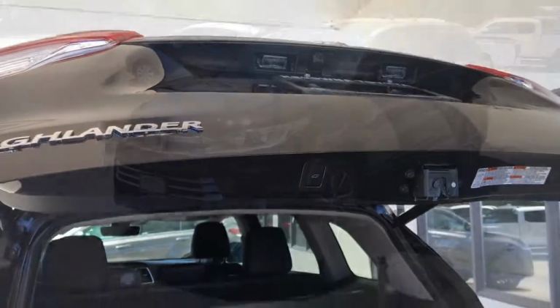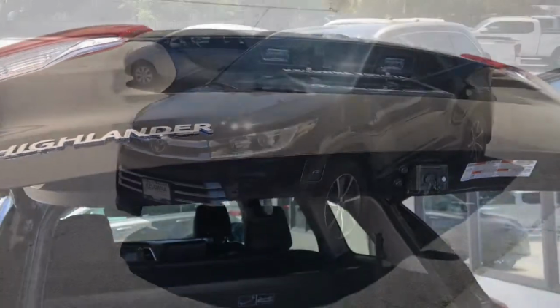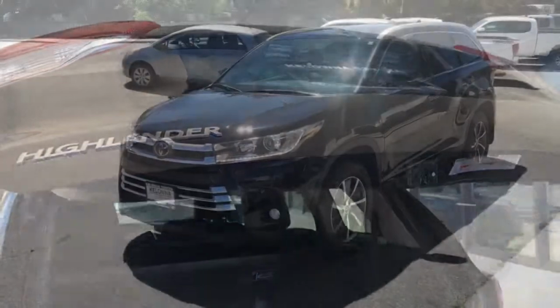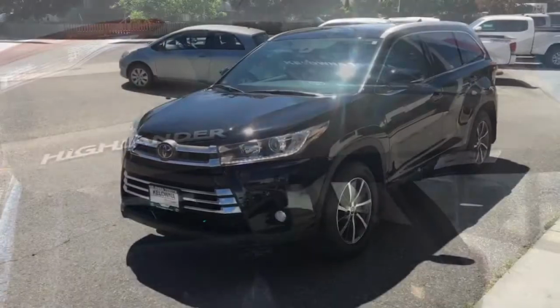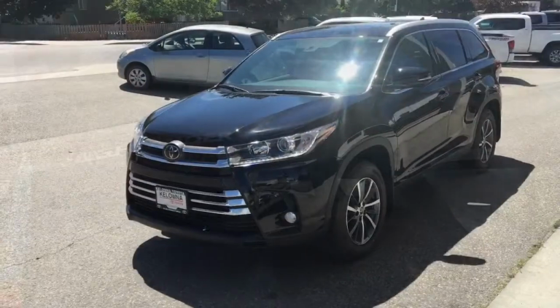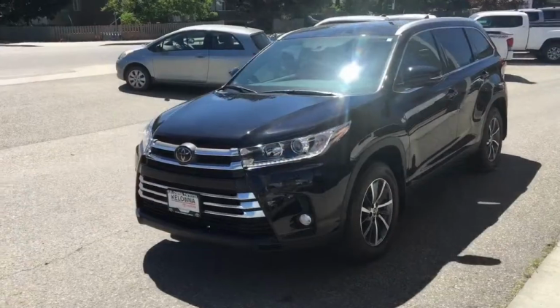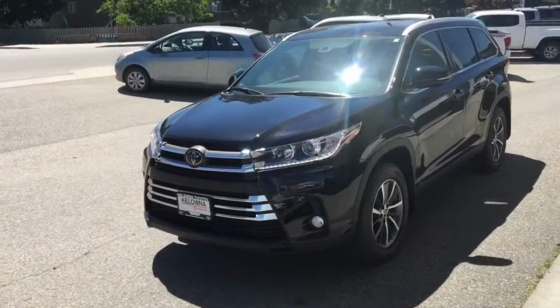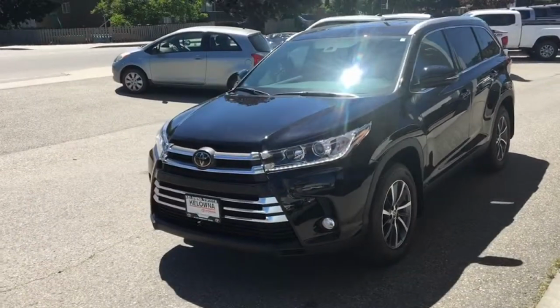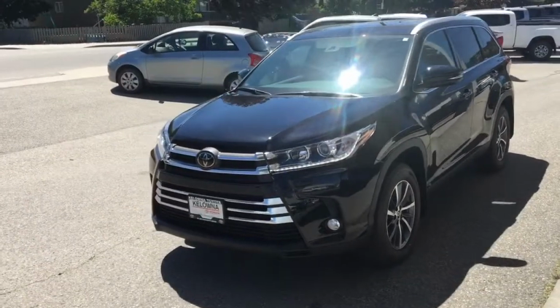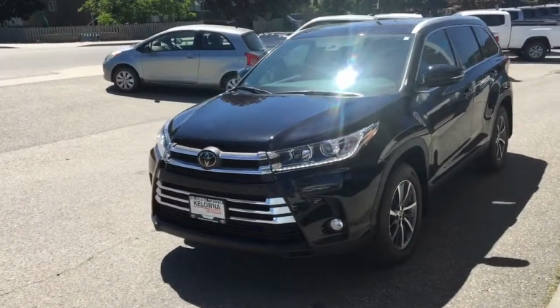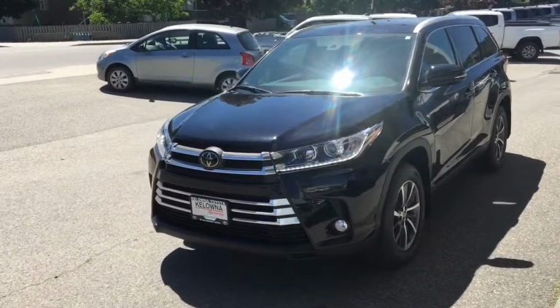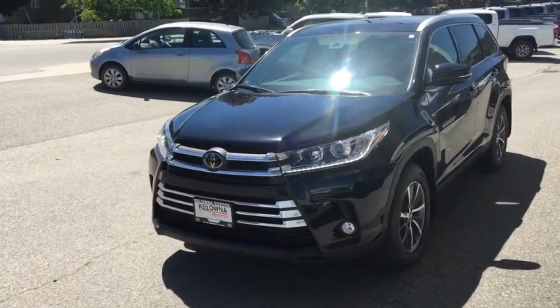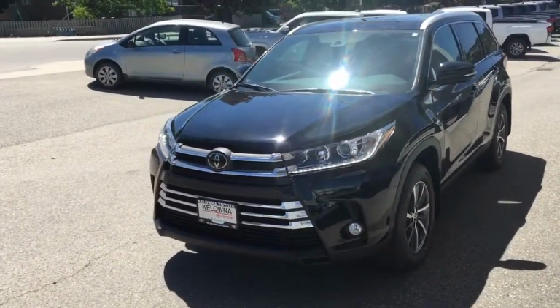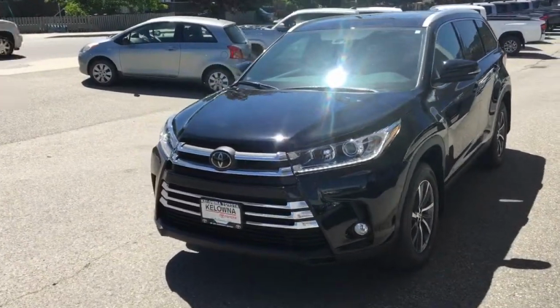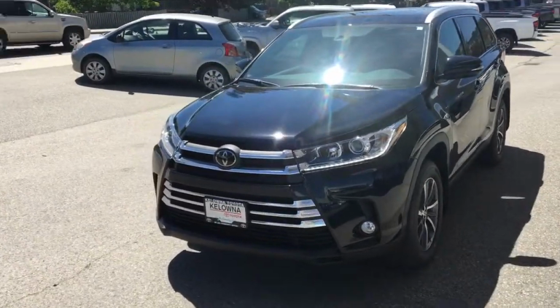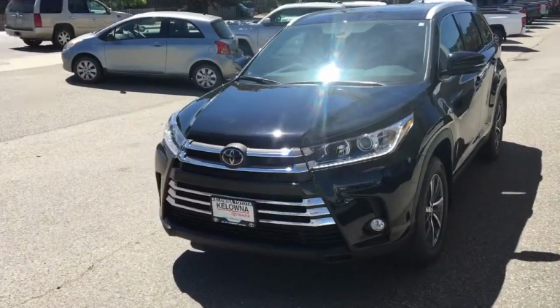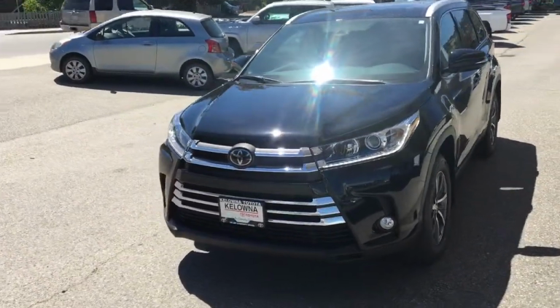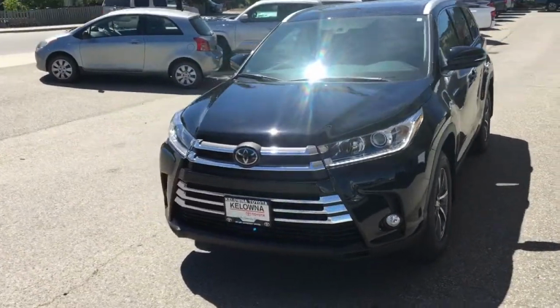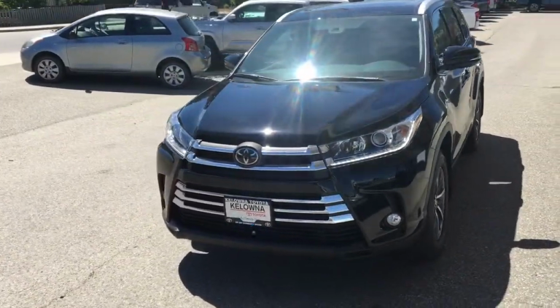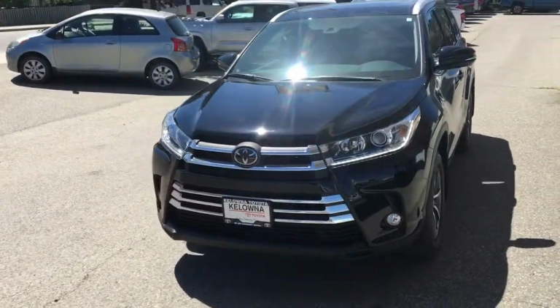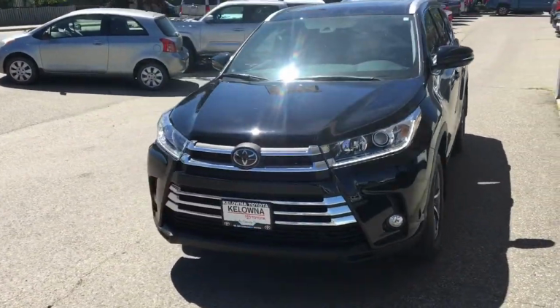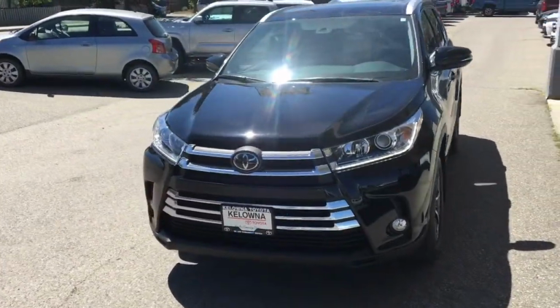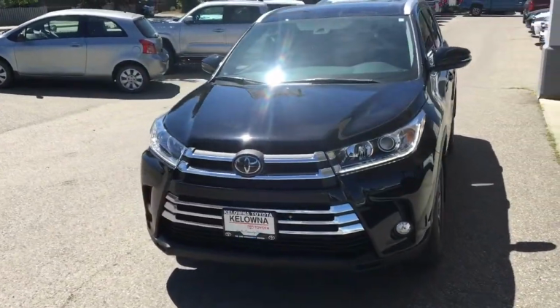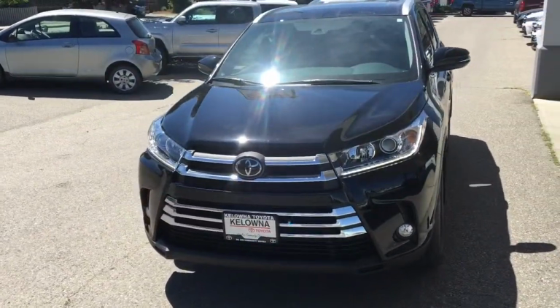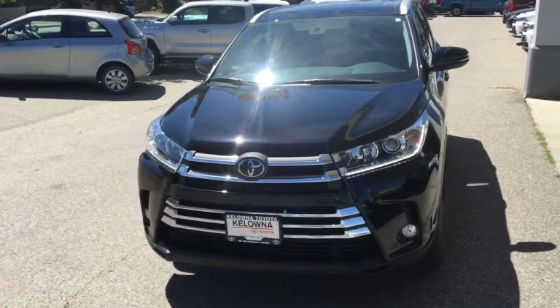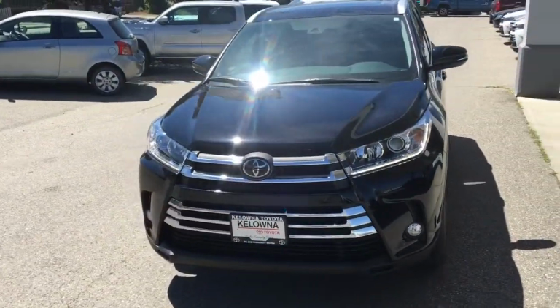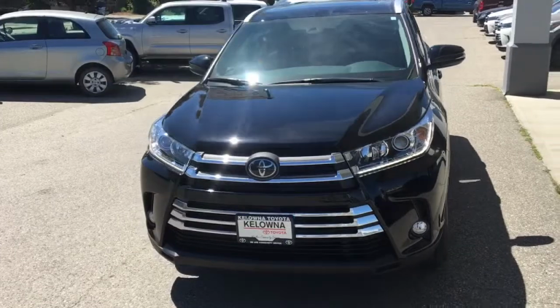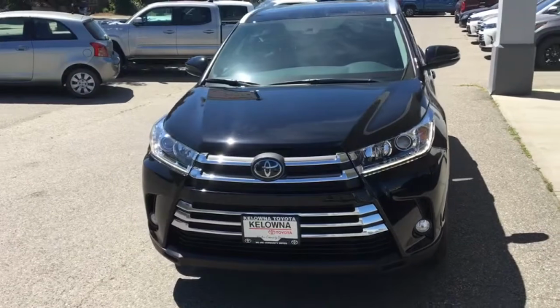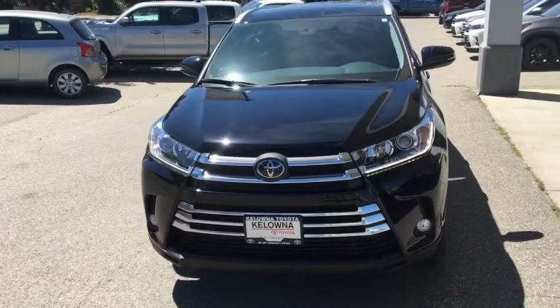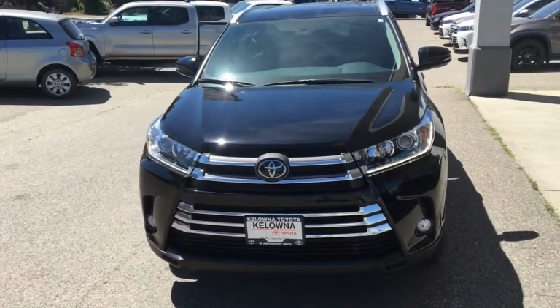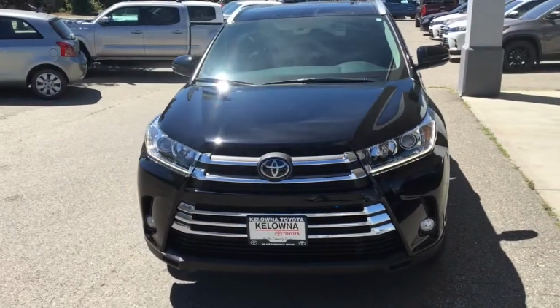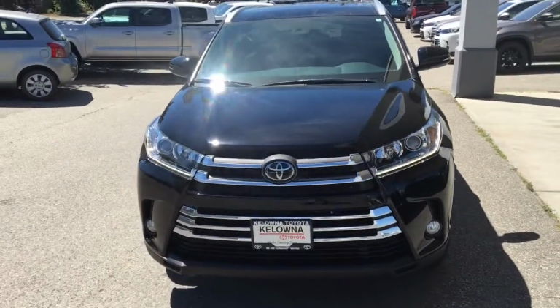From the driver's side, the Highlander looks modern and upscale, and it's equipped with automatic headlamps, LED running lights and fog lights.